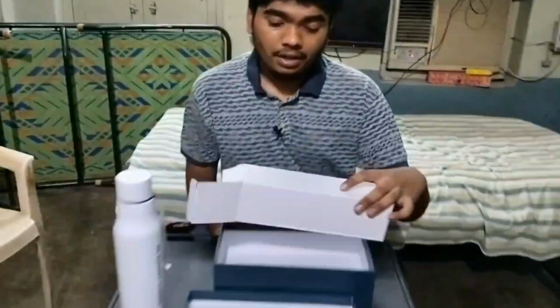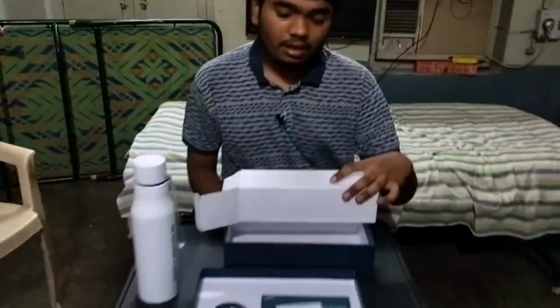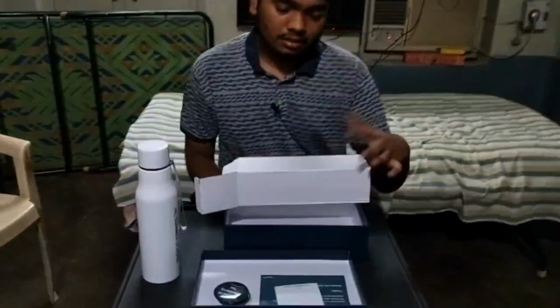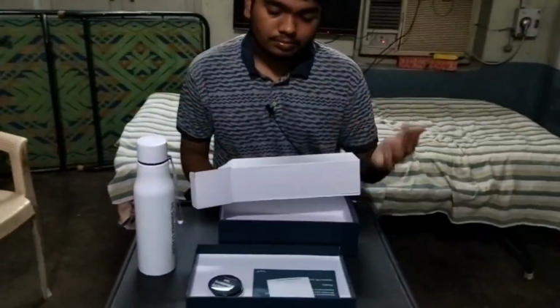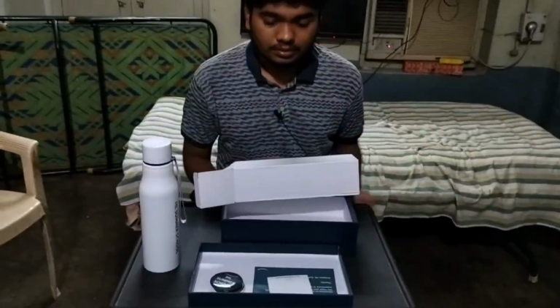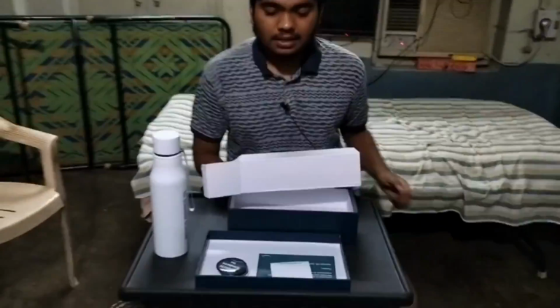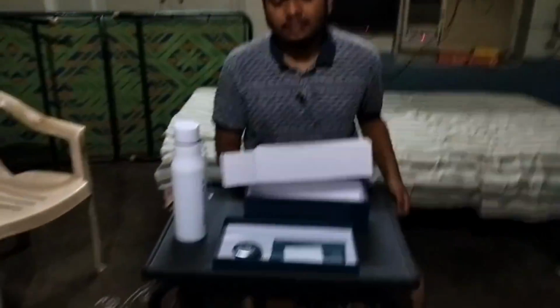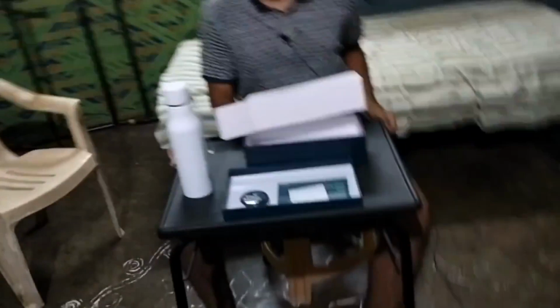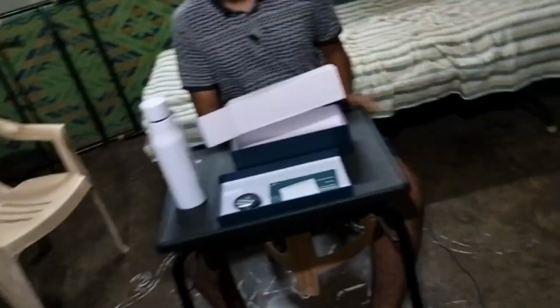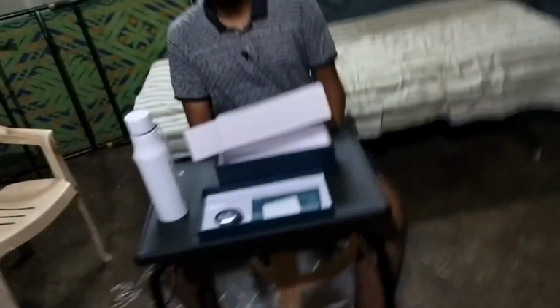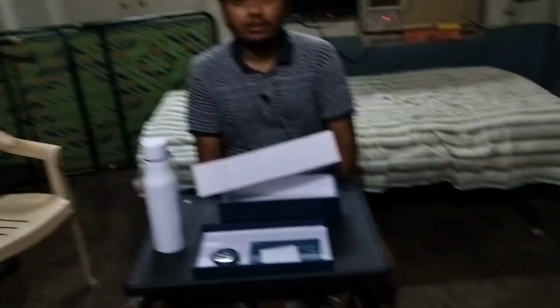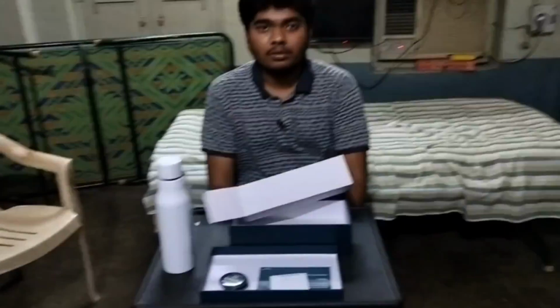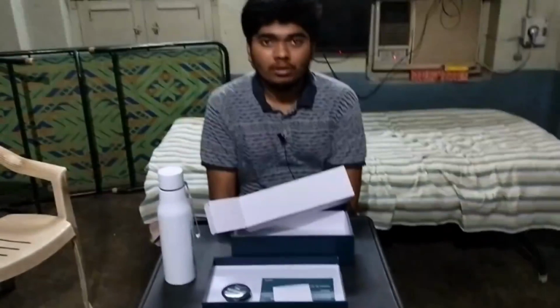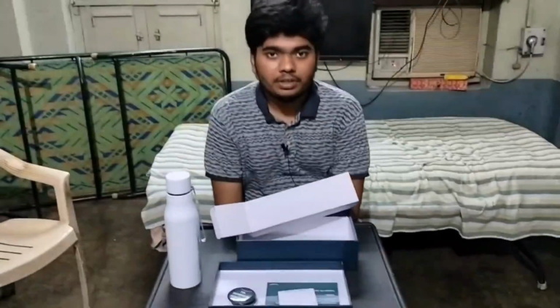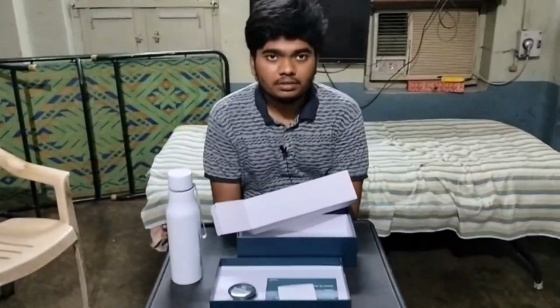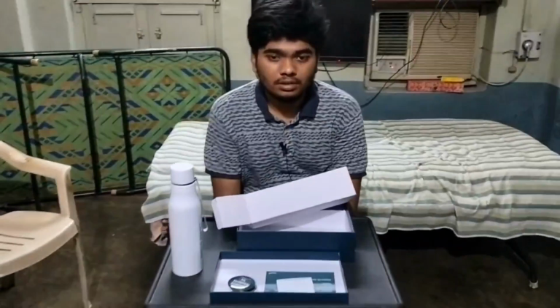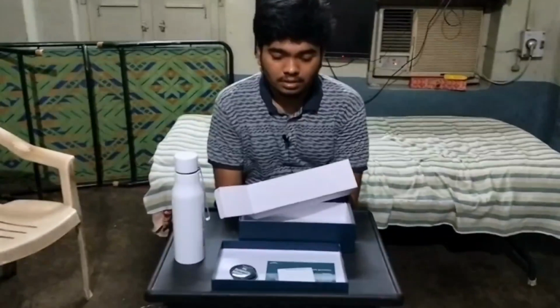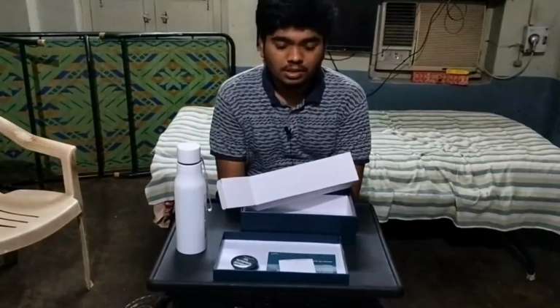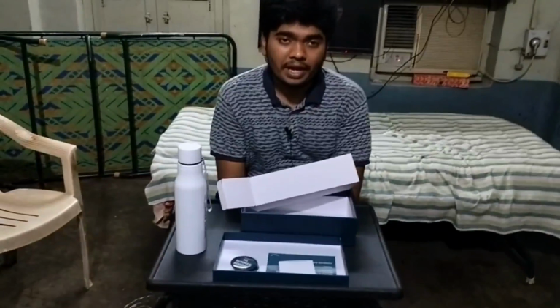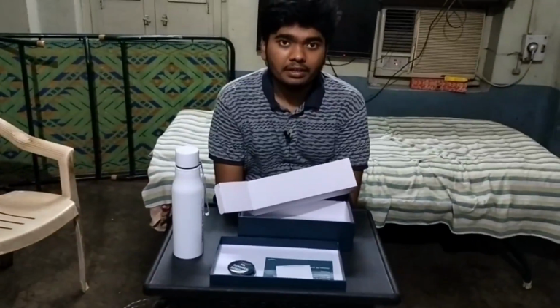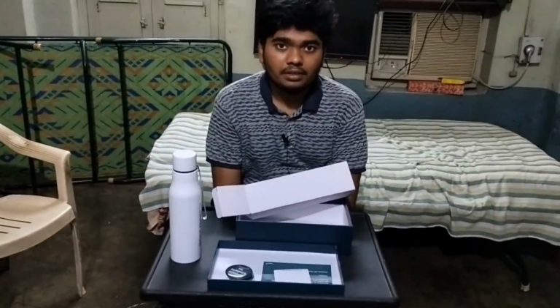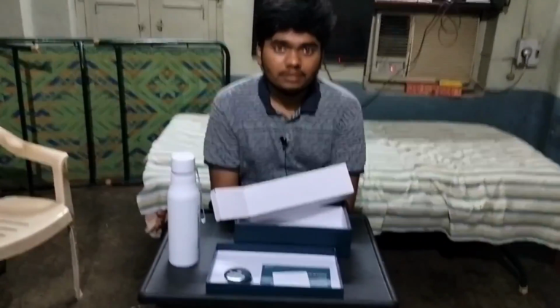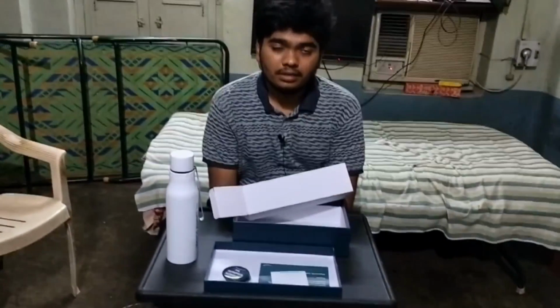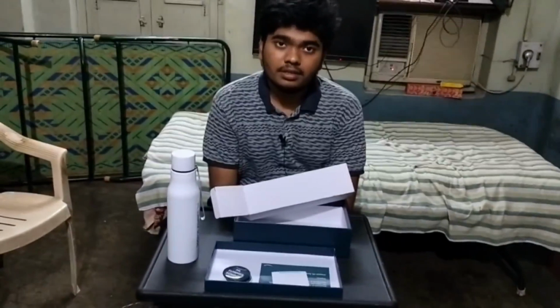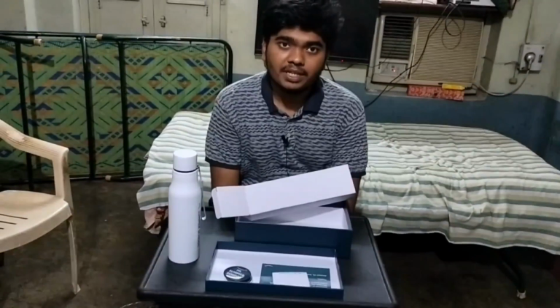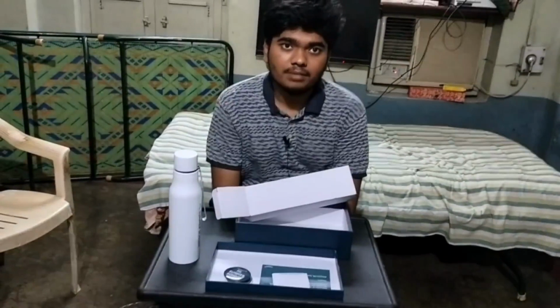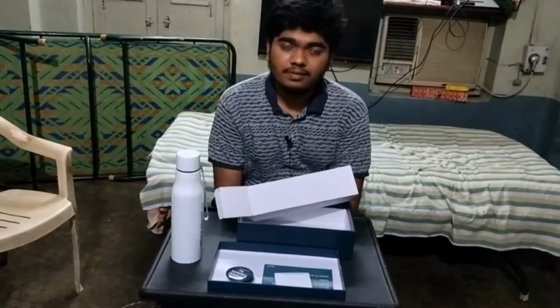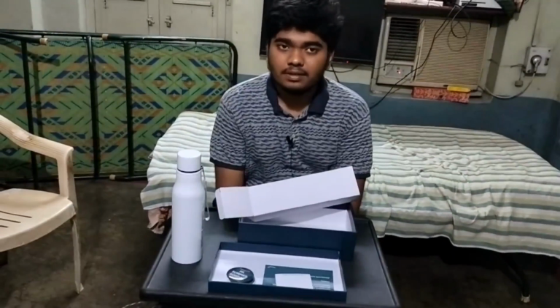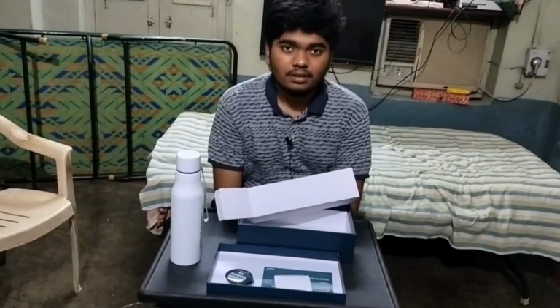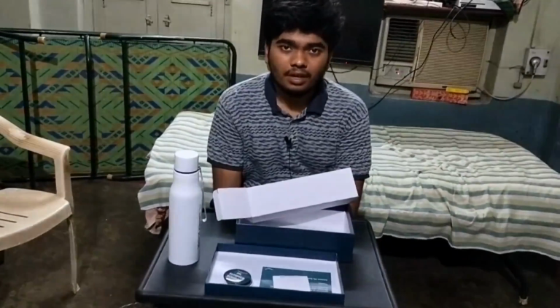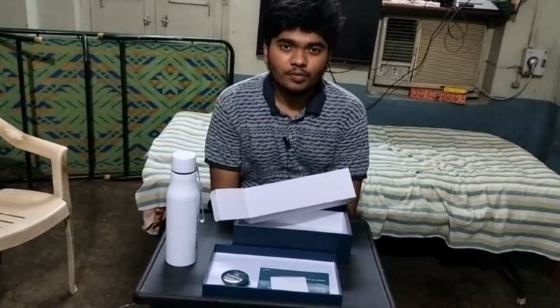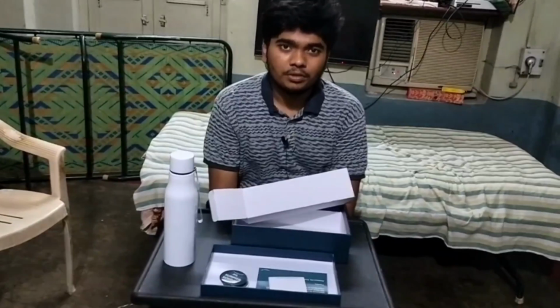So these are the three things included in the swag kit. Thank you for watching.